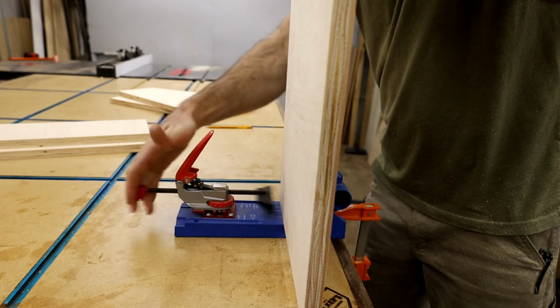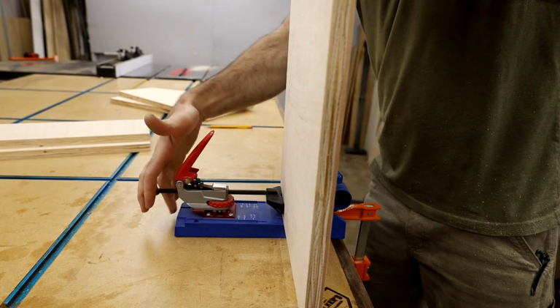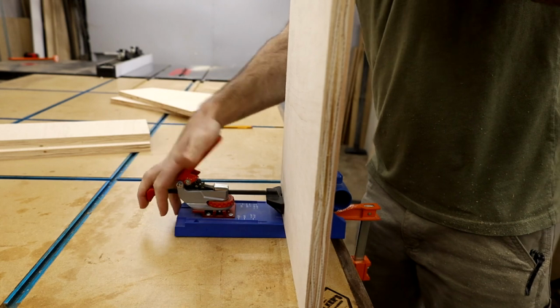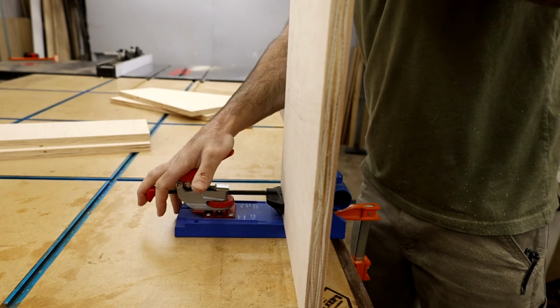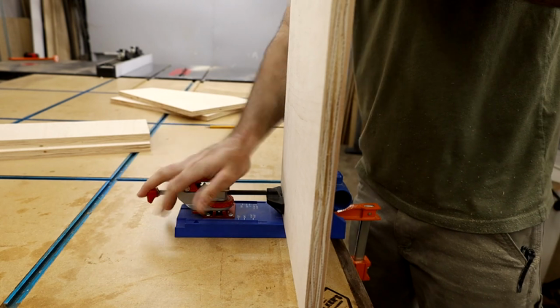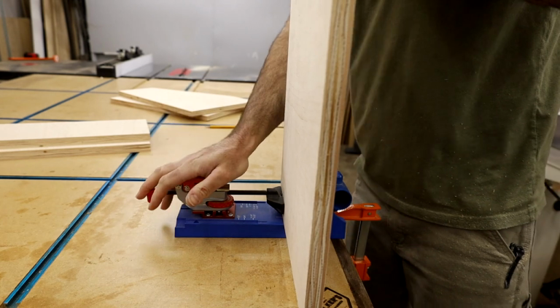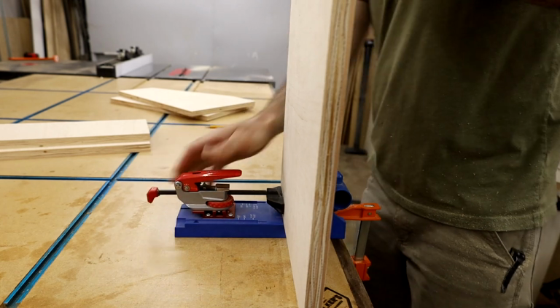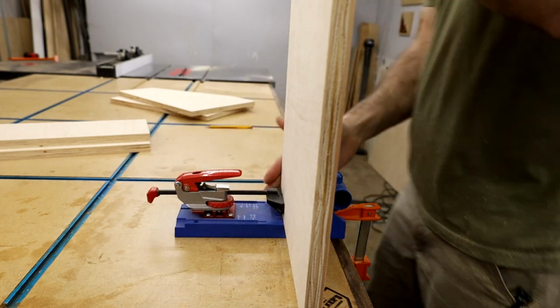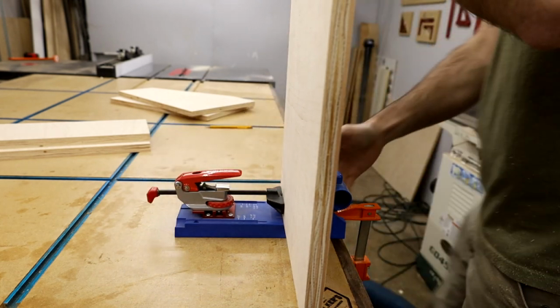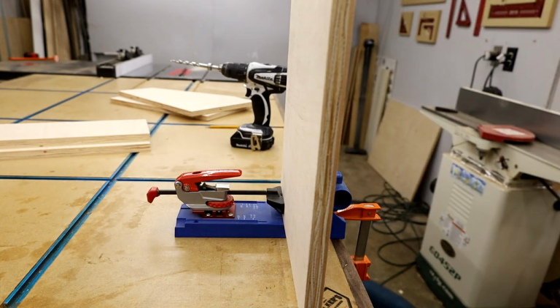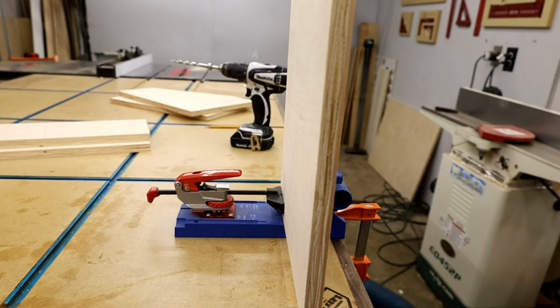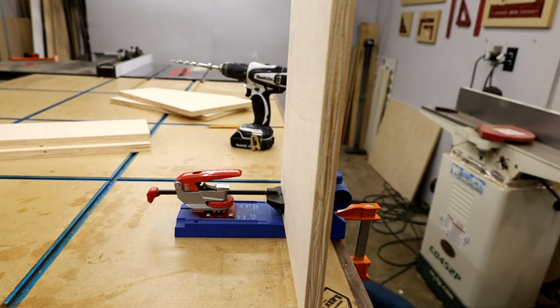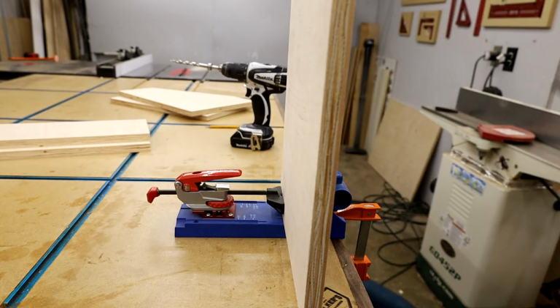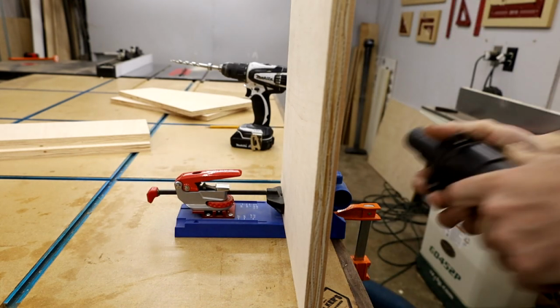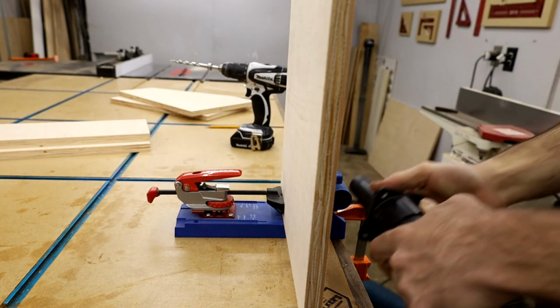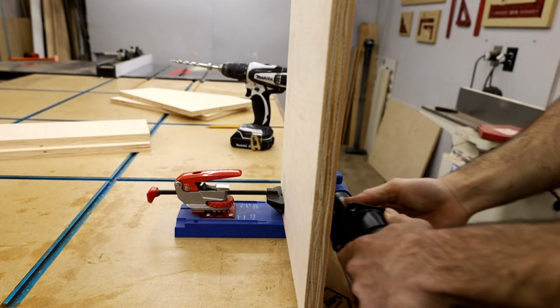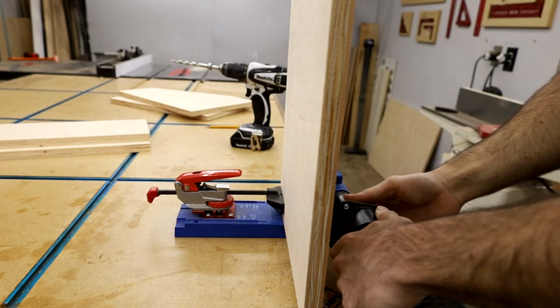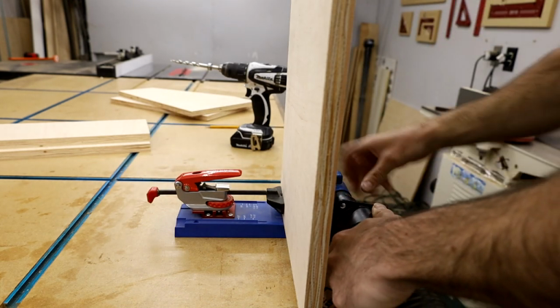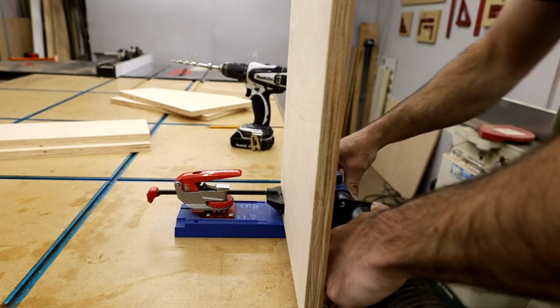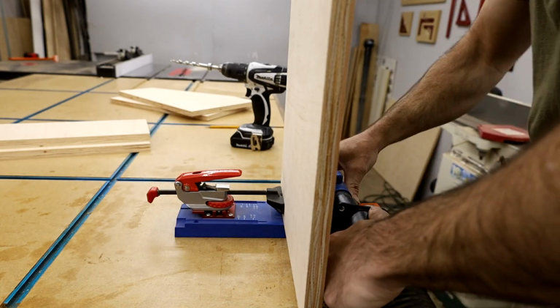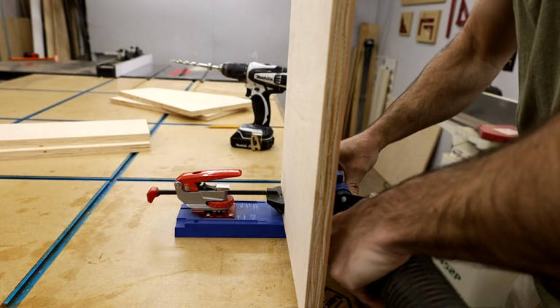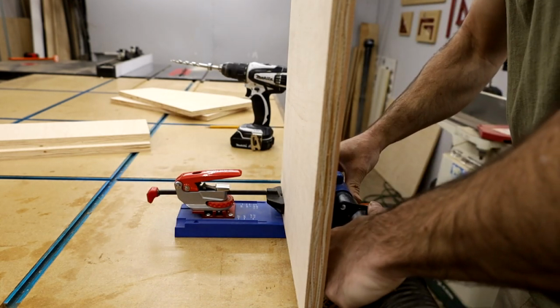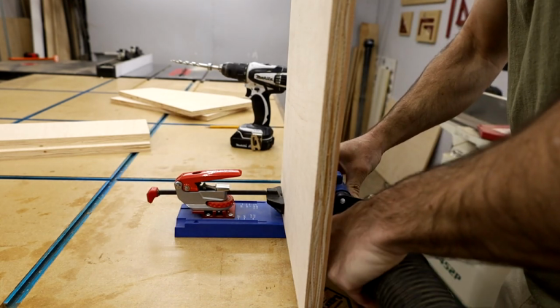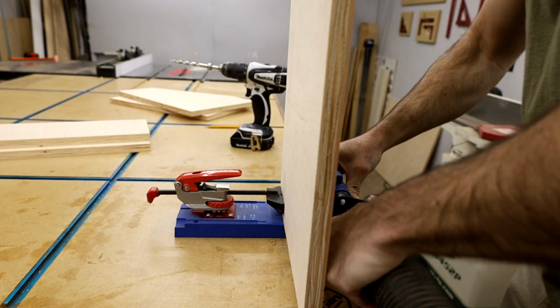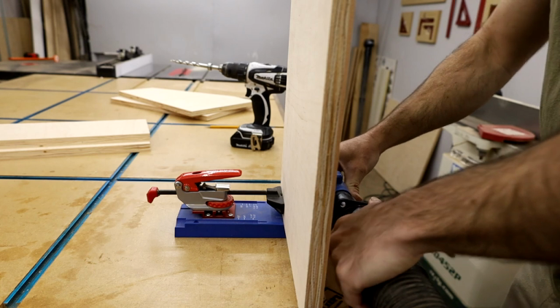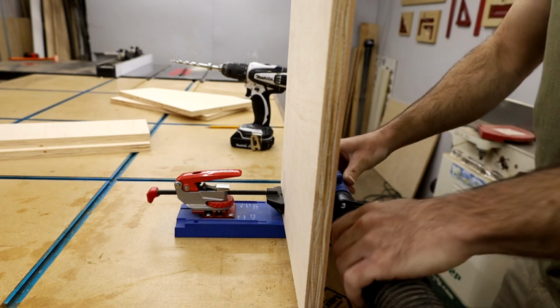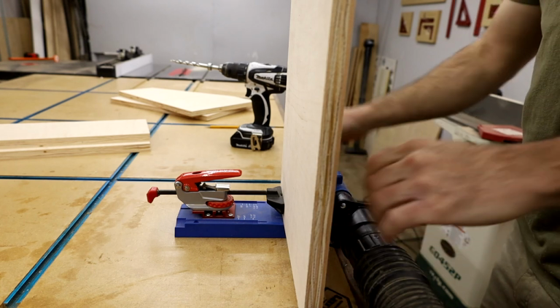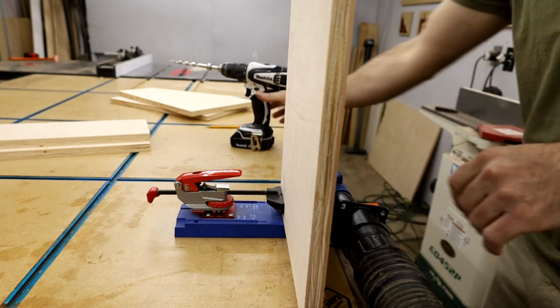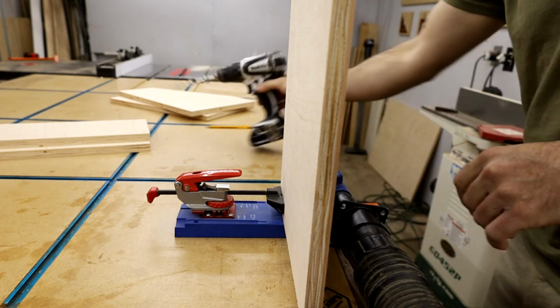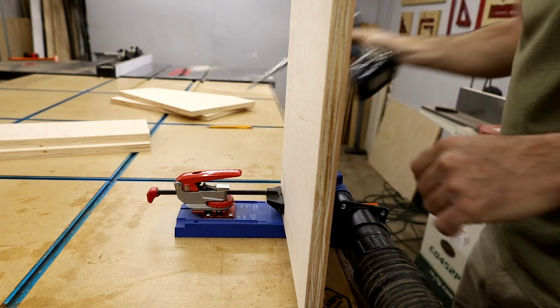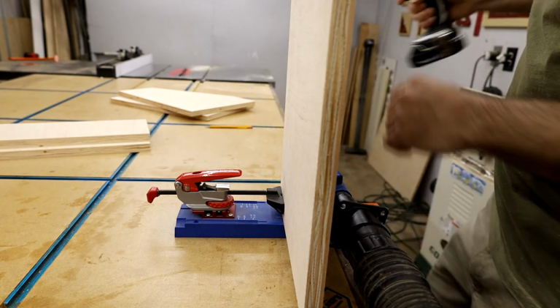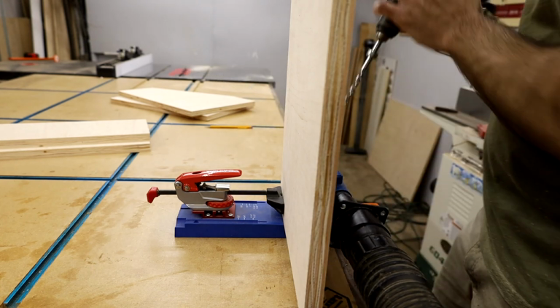Then it was time to drill the pocket holes. I drilled several in each shelf, making sure to drill the bottom side of the shelf so they are a lot less visible.